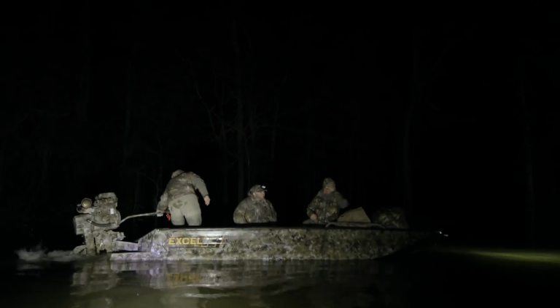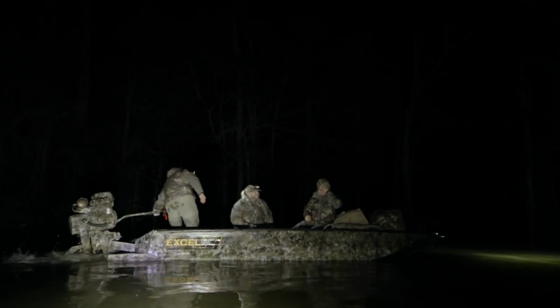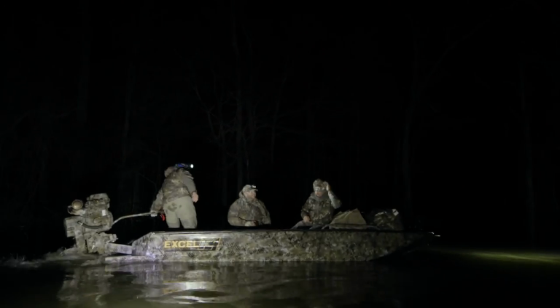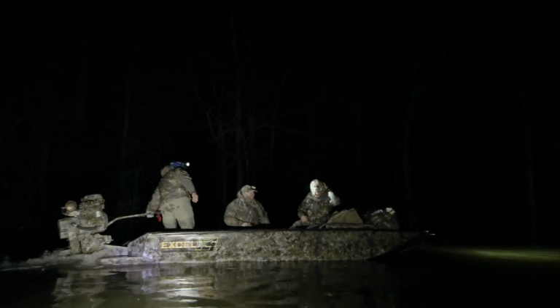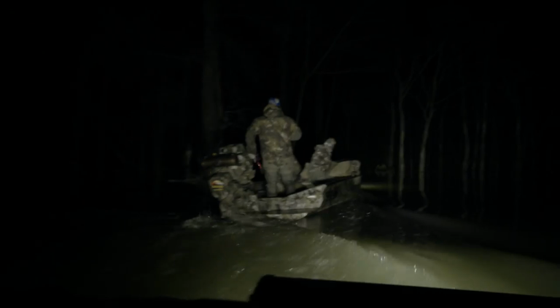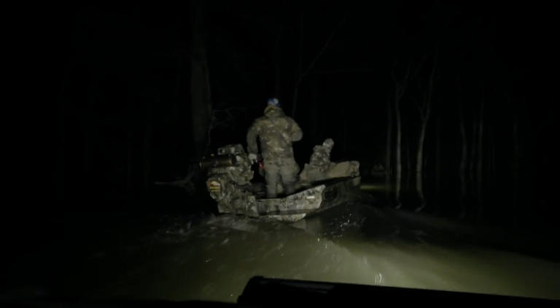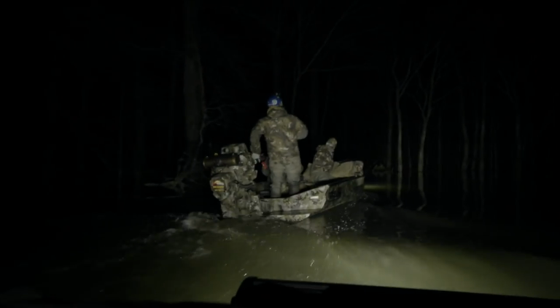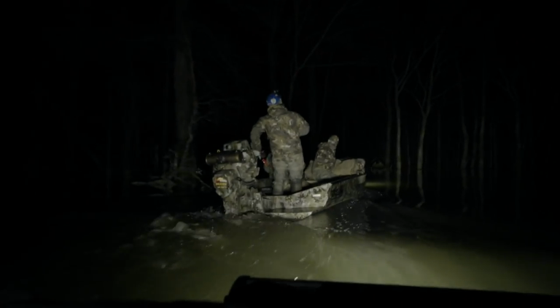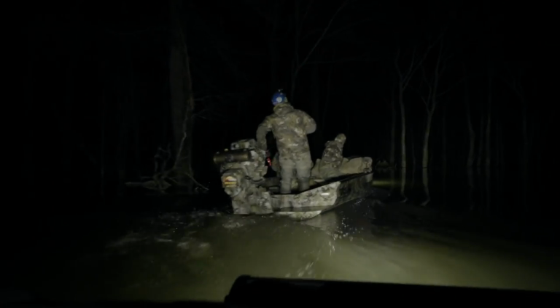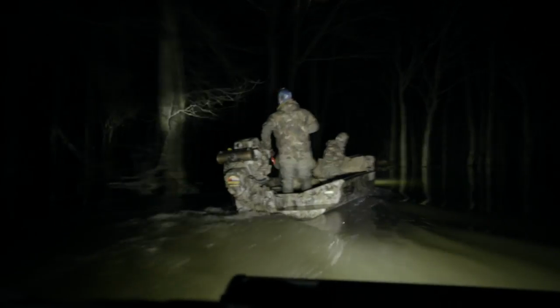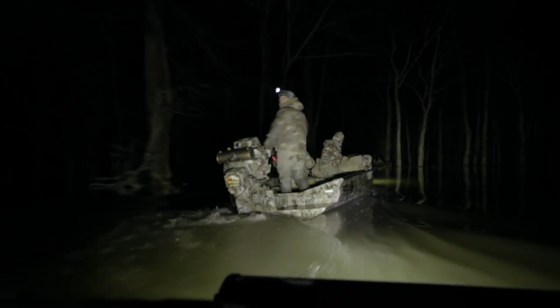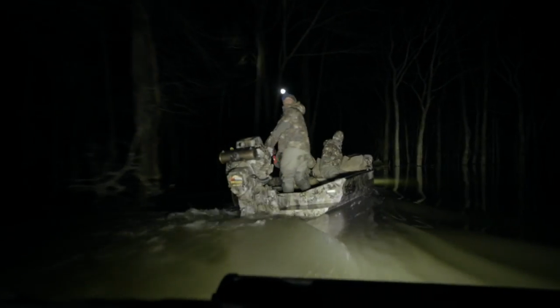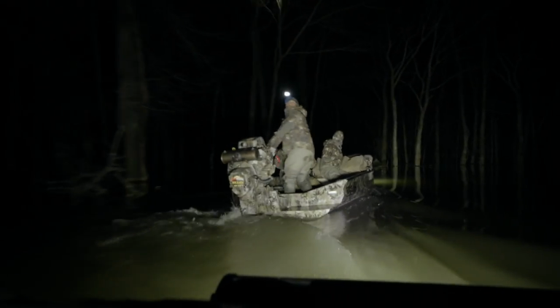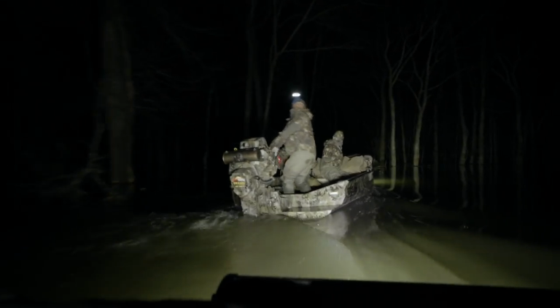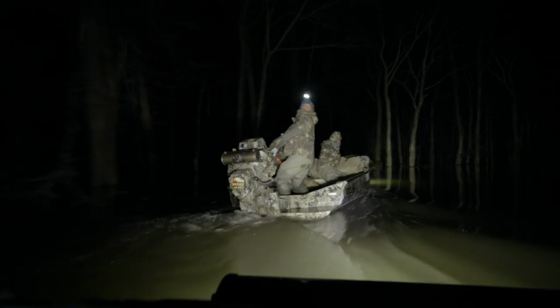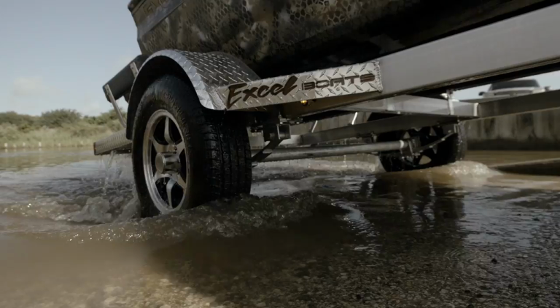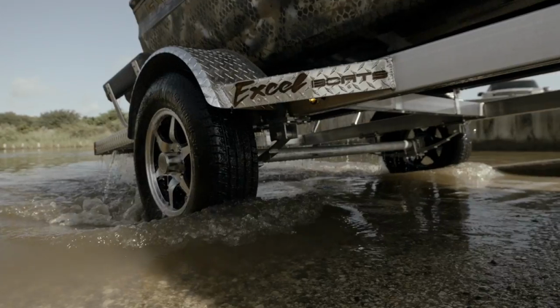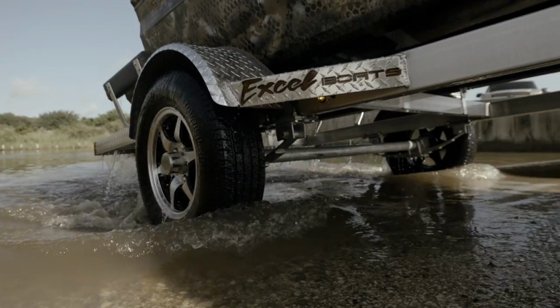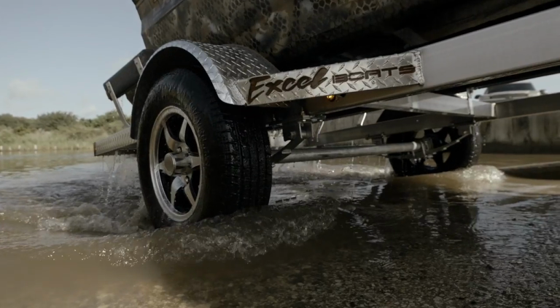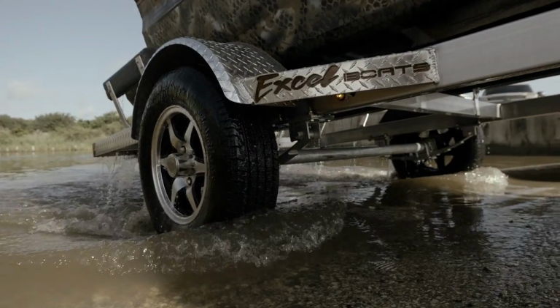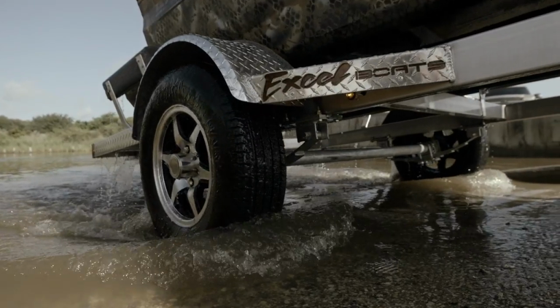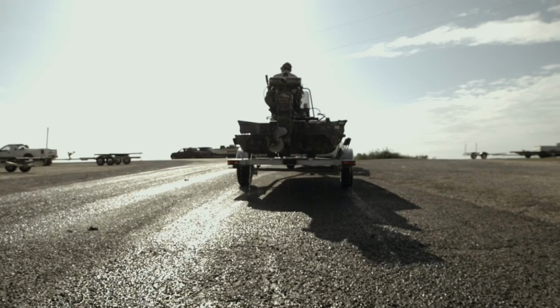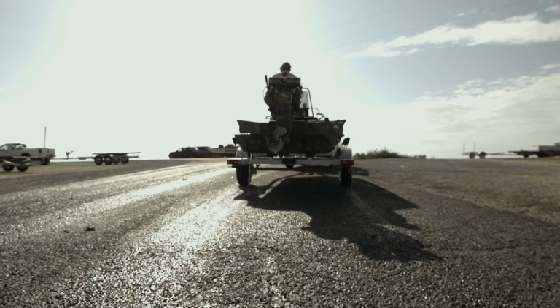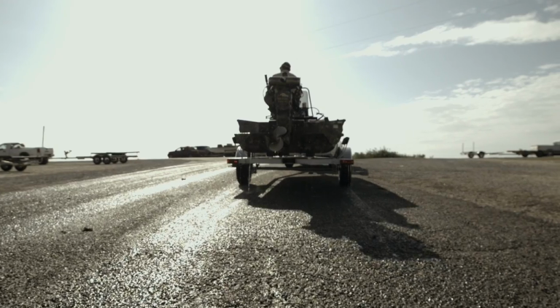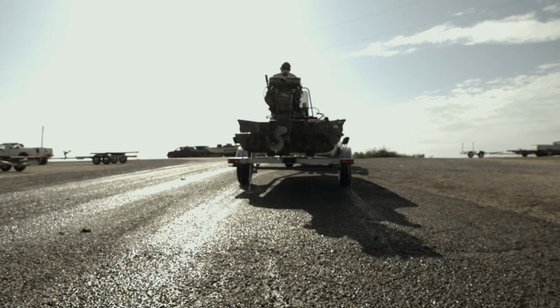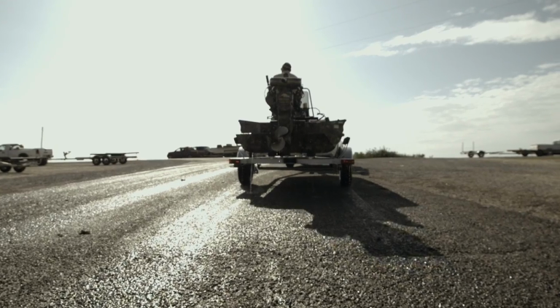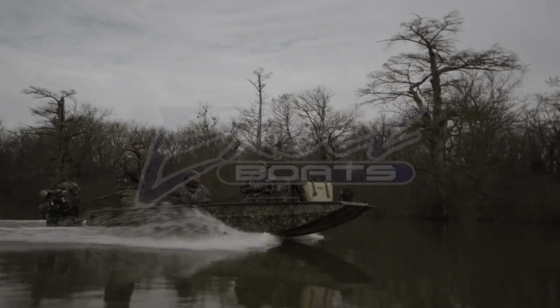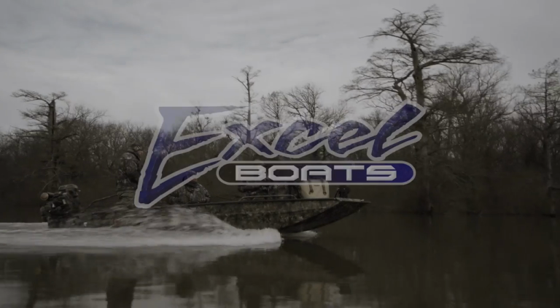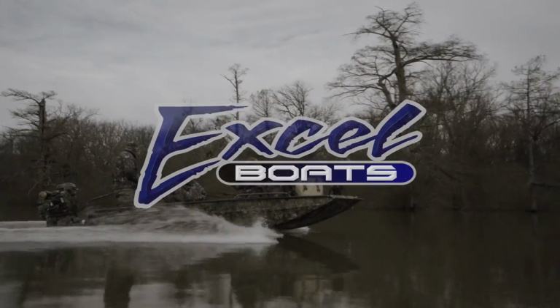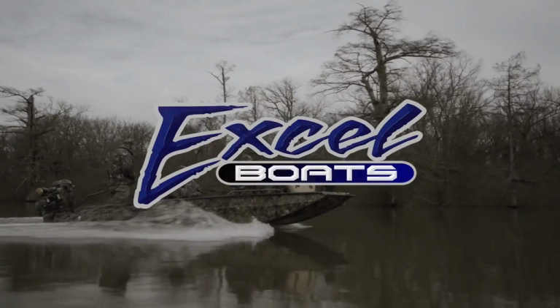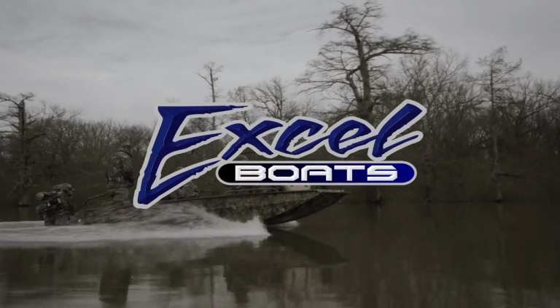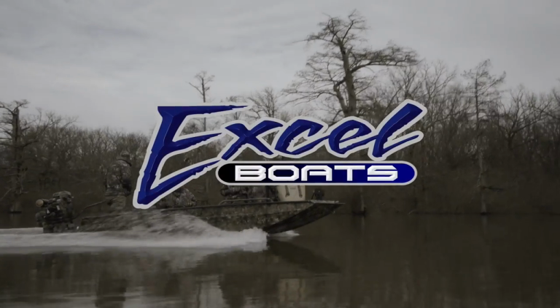The shallow water F4, equipped with the right mud motor, will take you places where other hunters just can't go — and more importantly, where the ducks want to be.